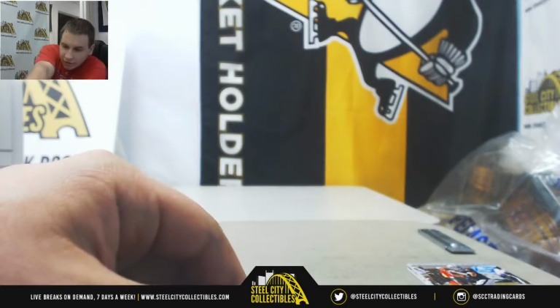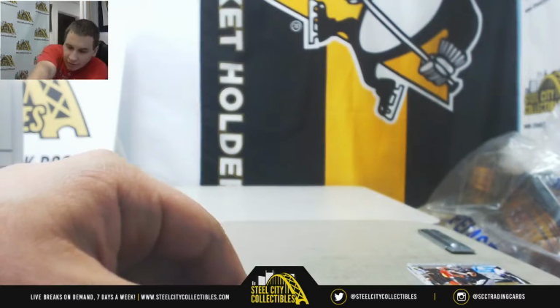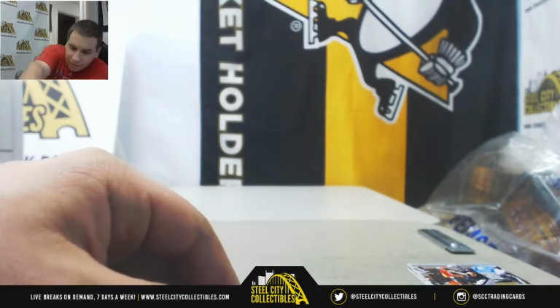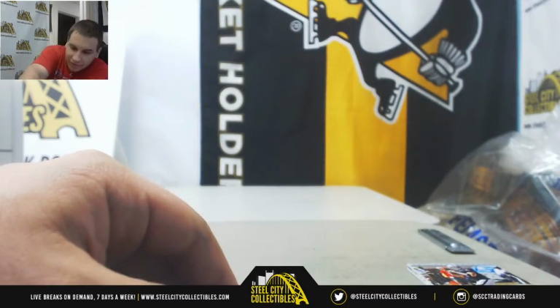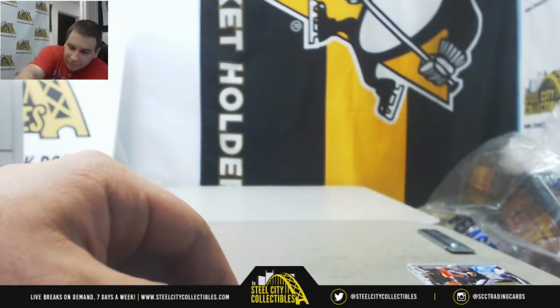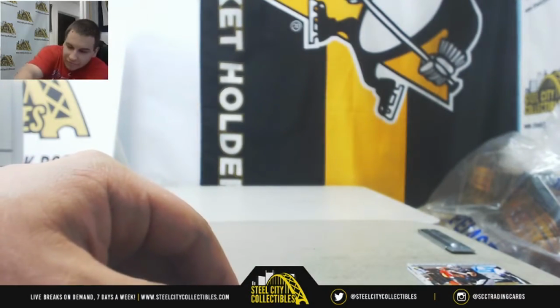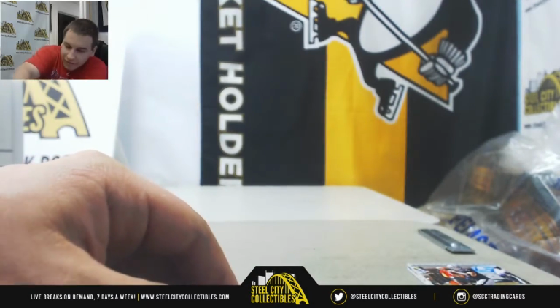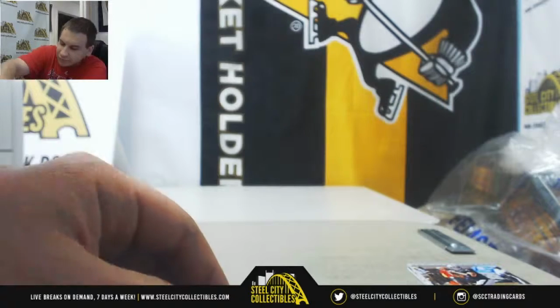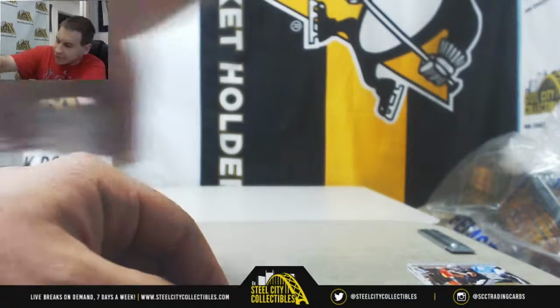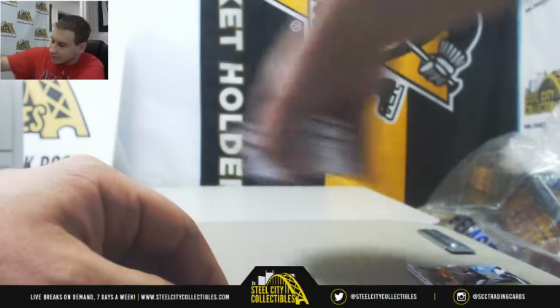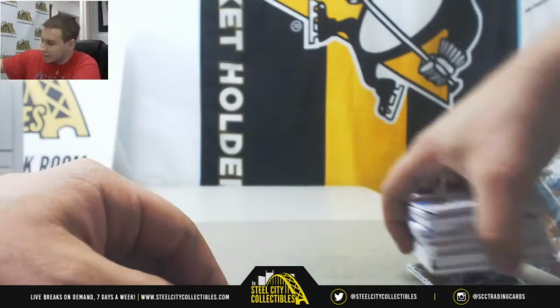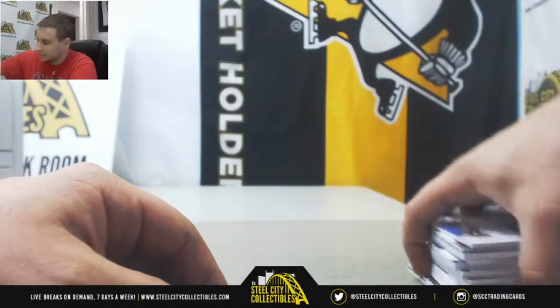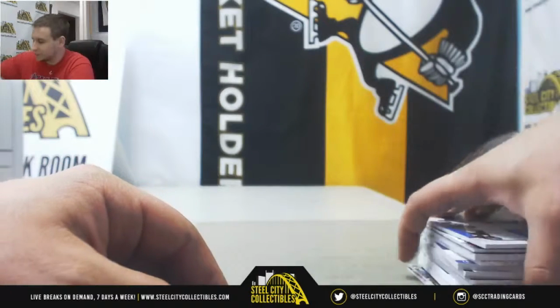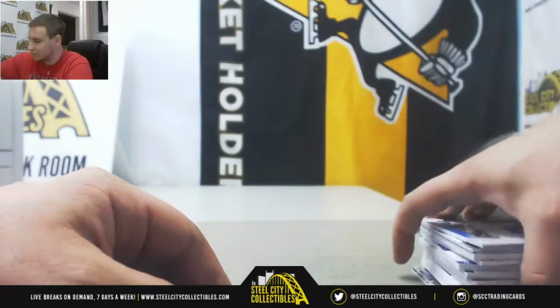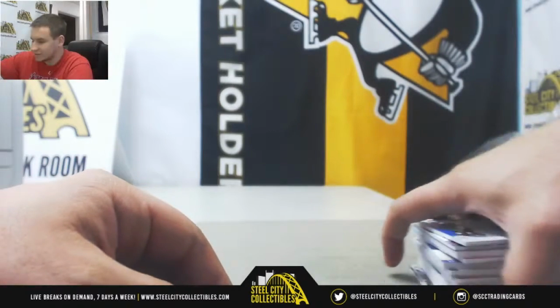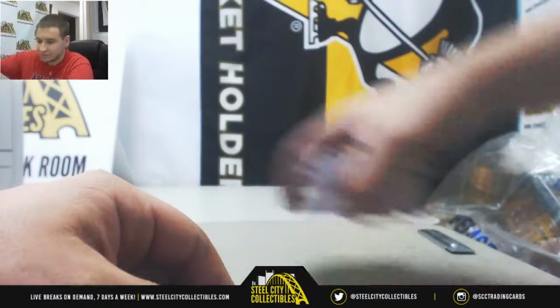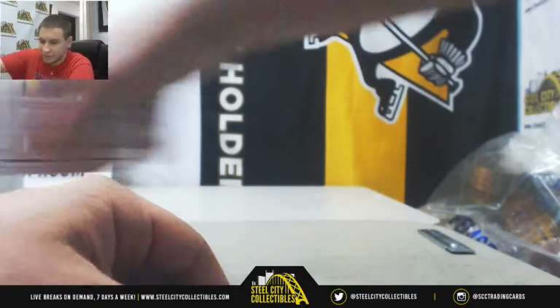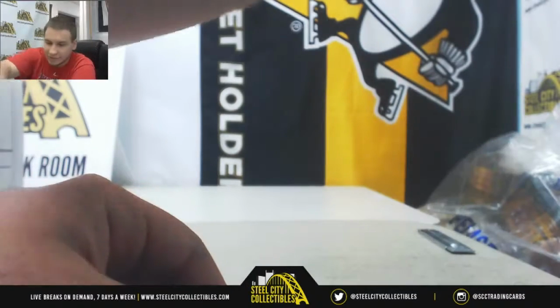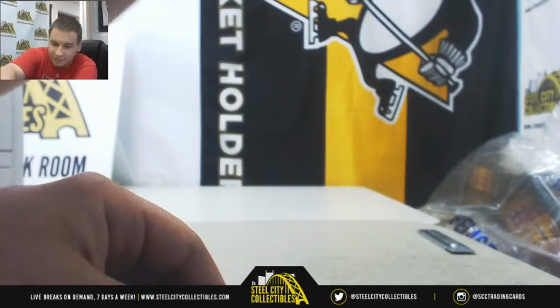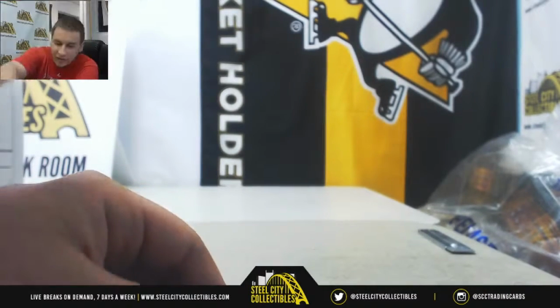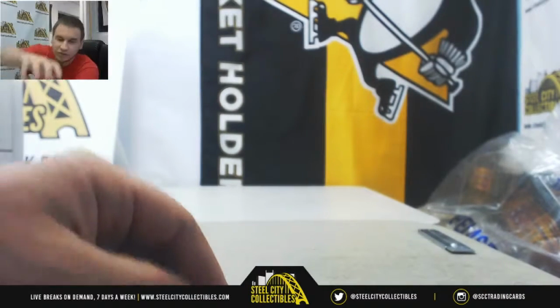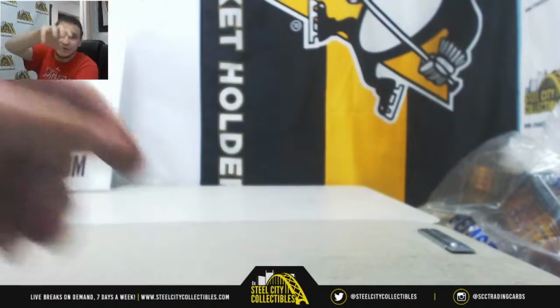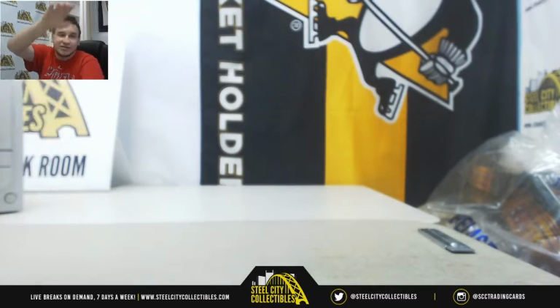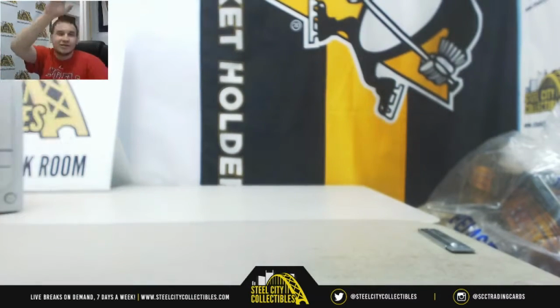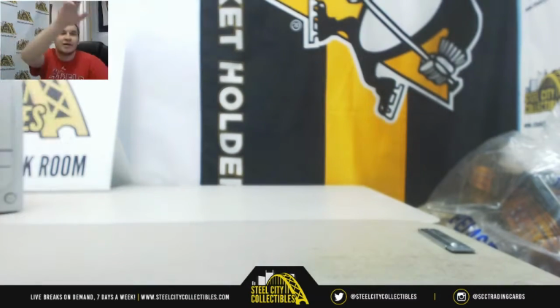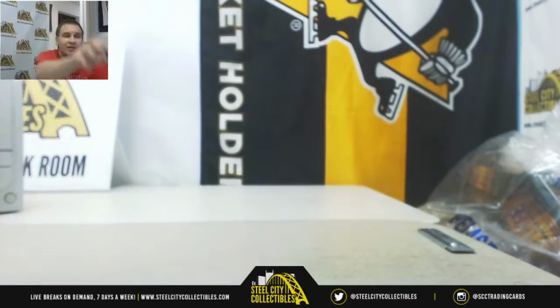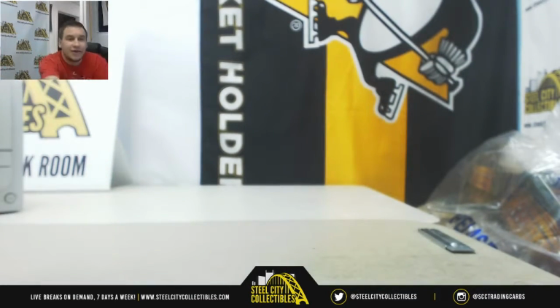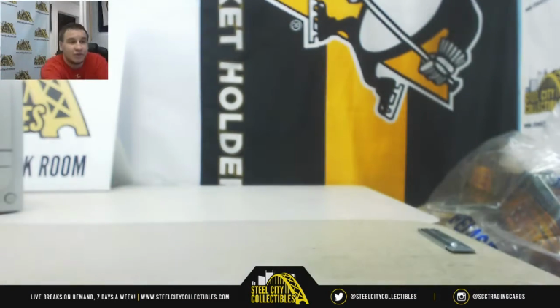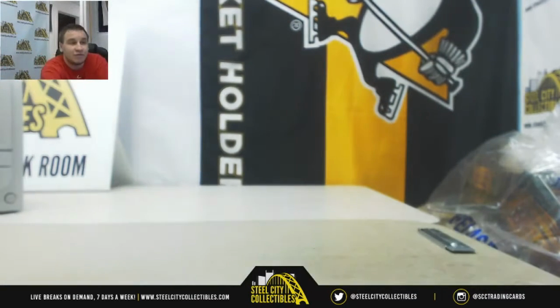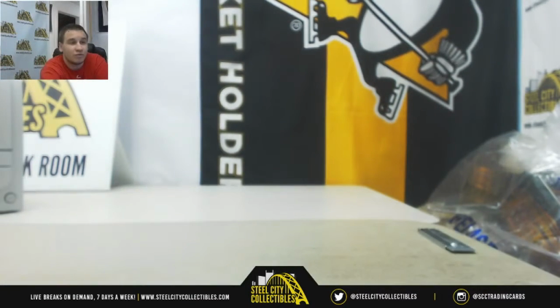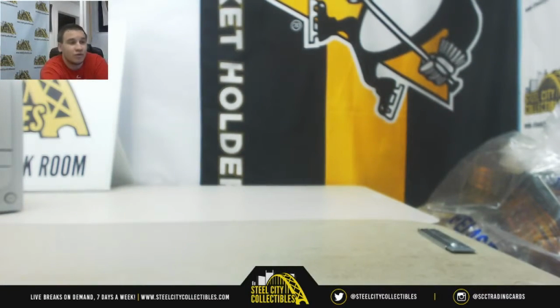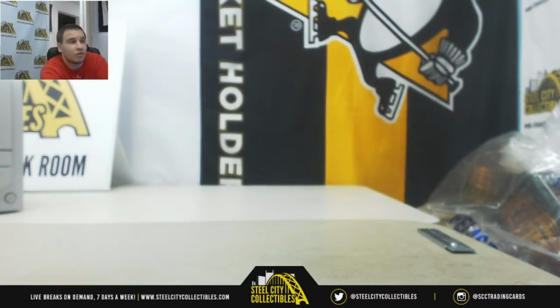Very nice two-box break there. That will do it — thank you for the order.